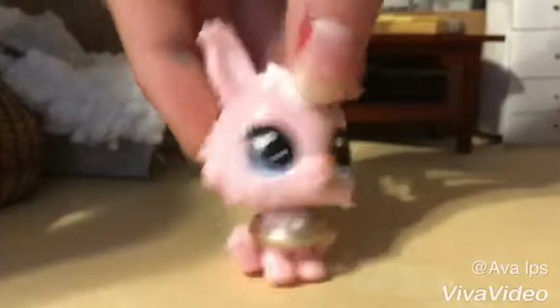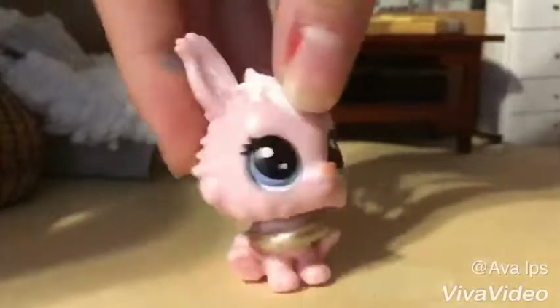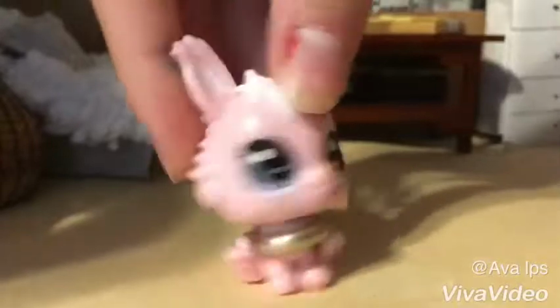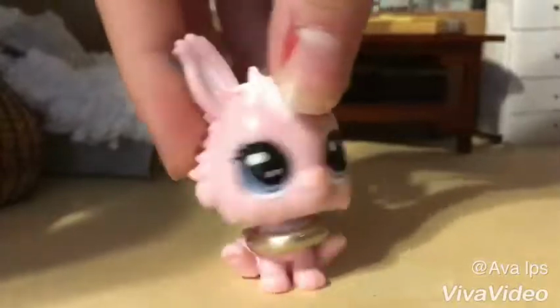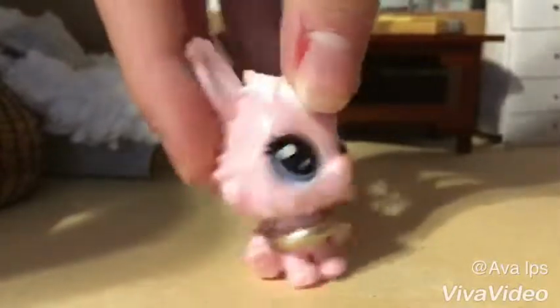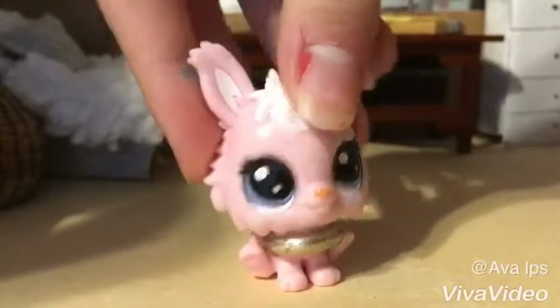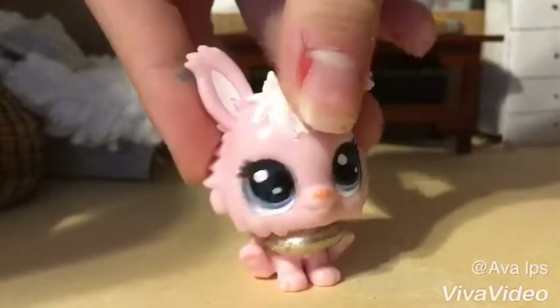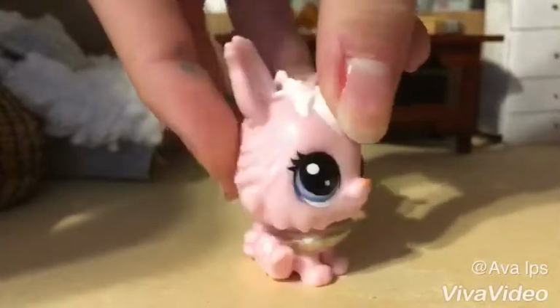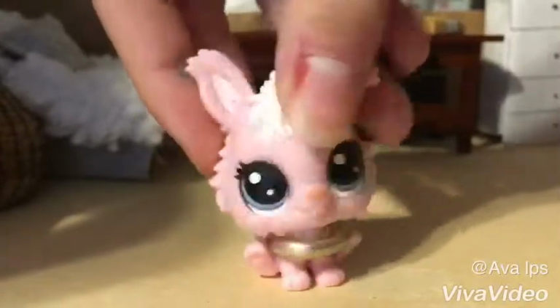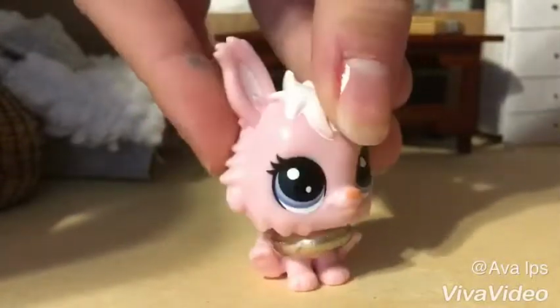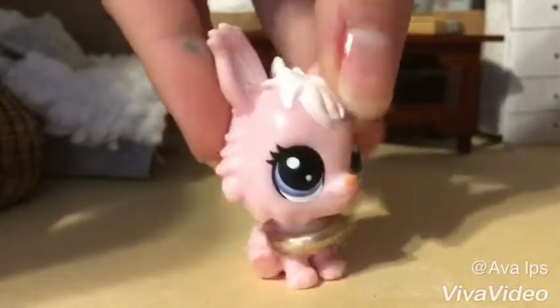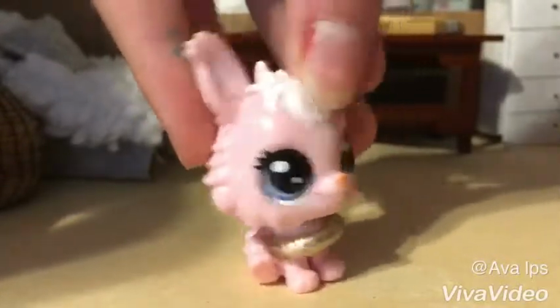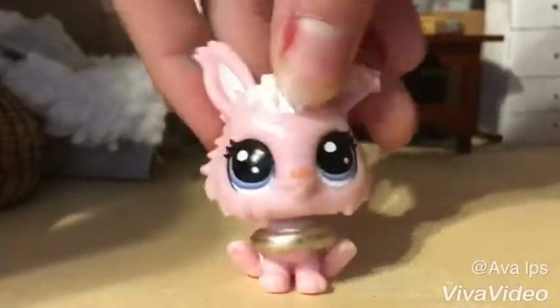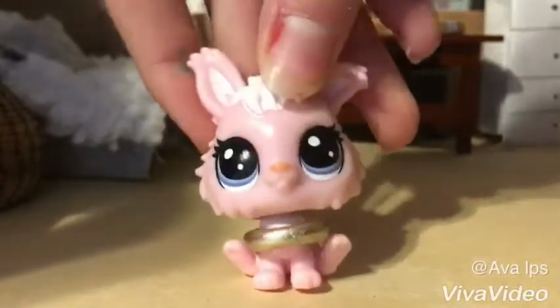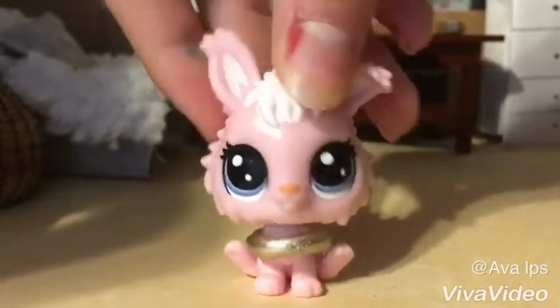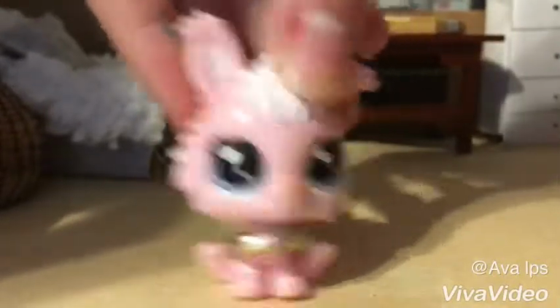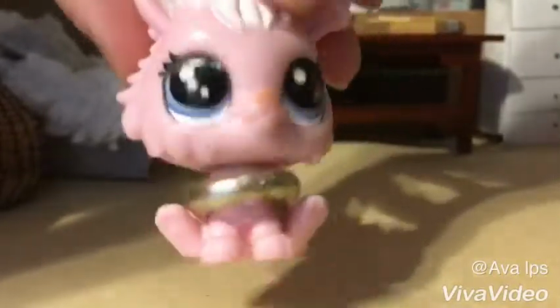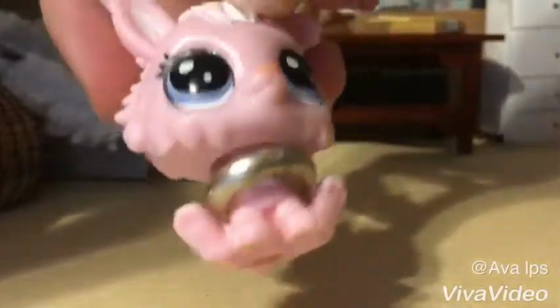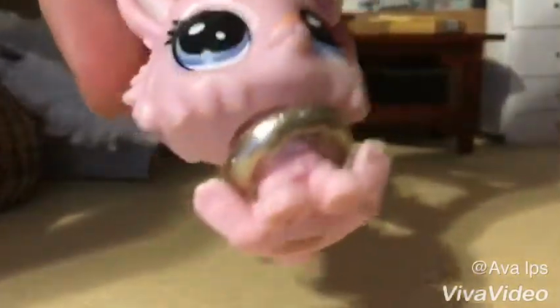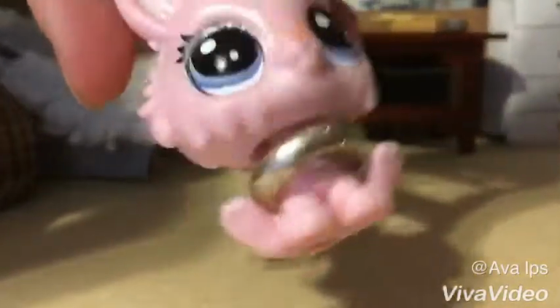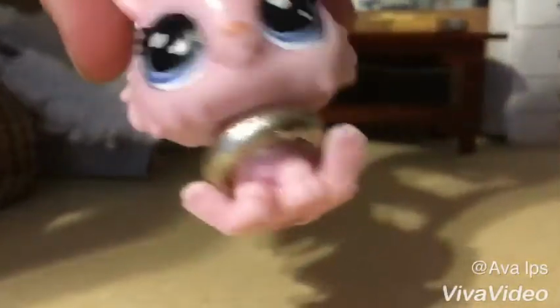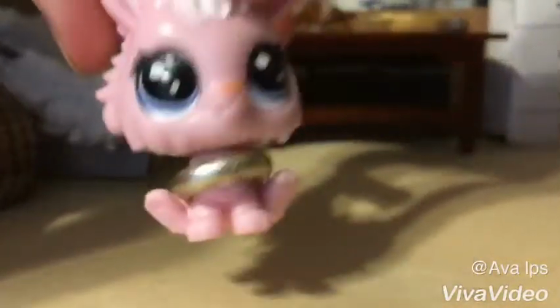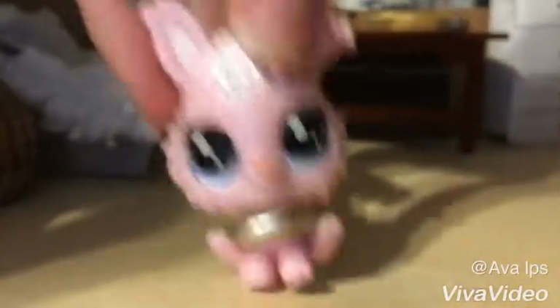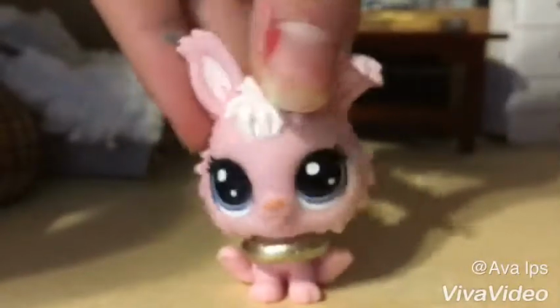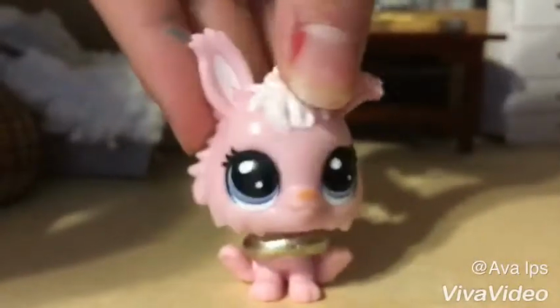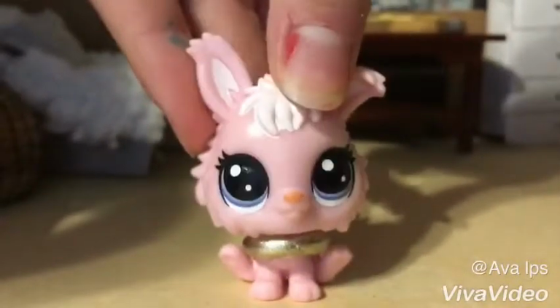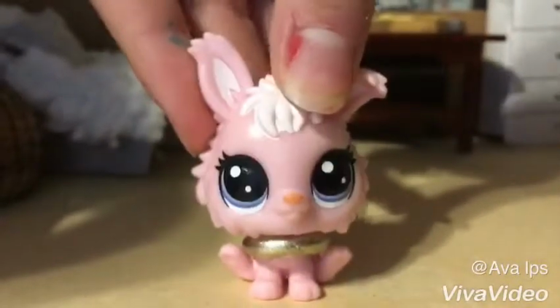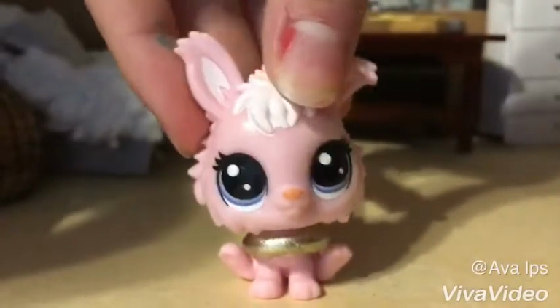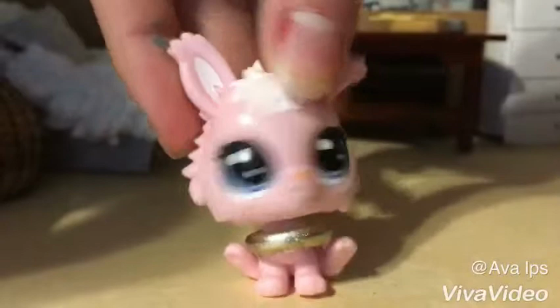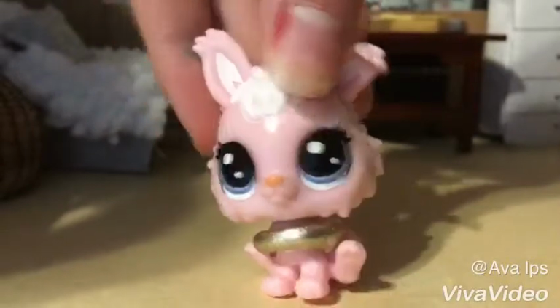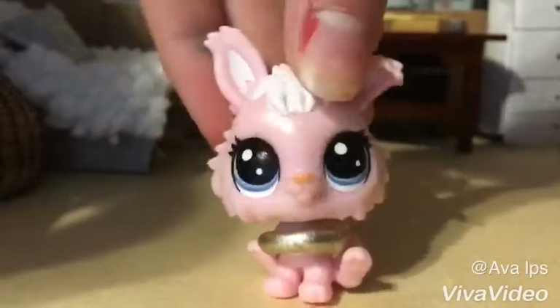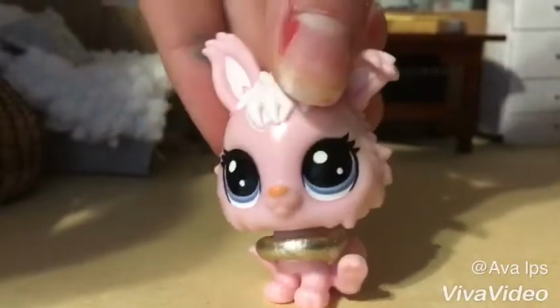Hello you guys, today I'm going to show you guys how to make this really cute necklace. It's really easy and simple.